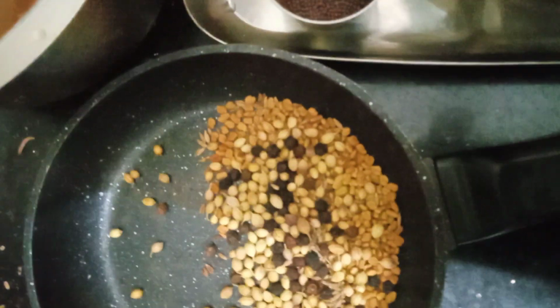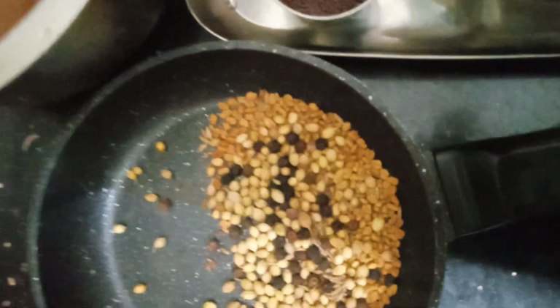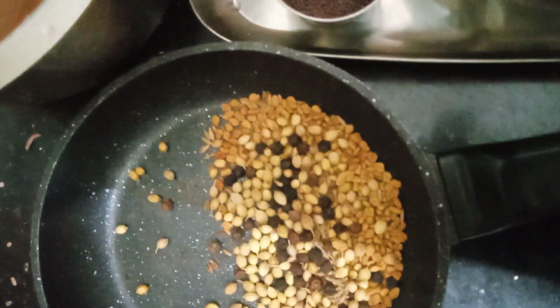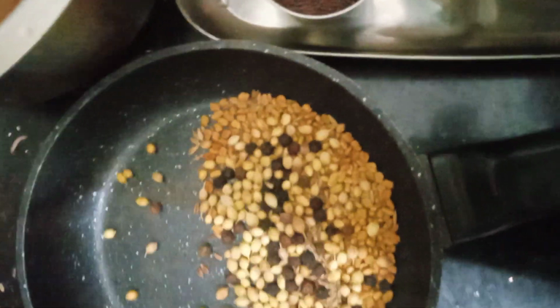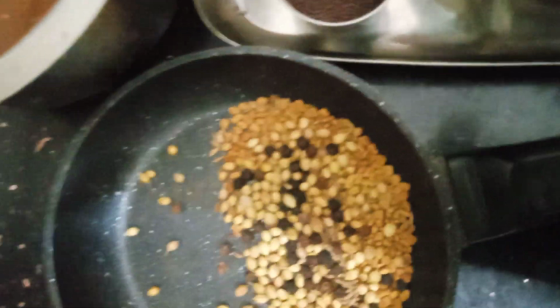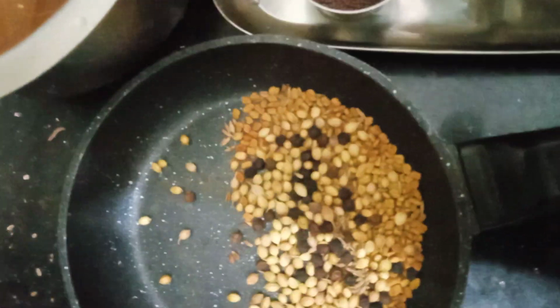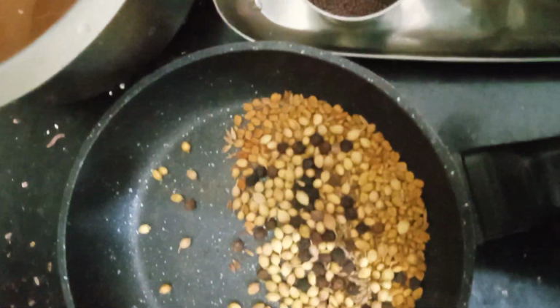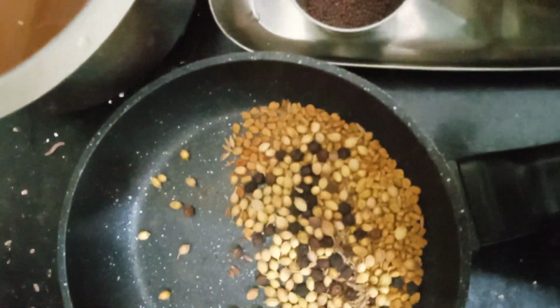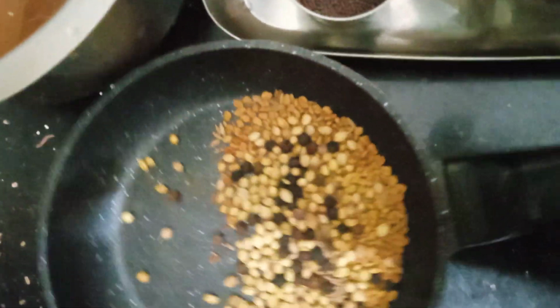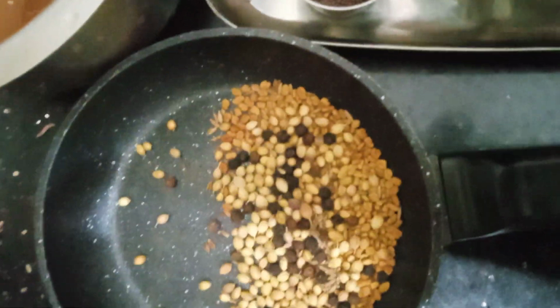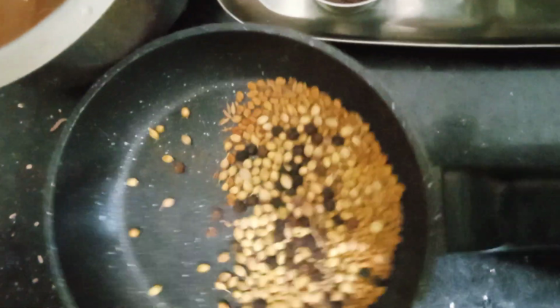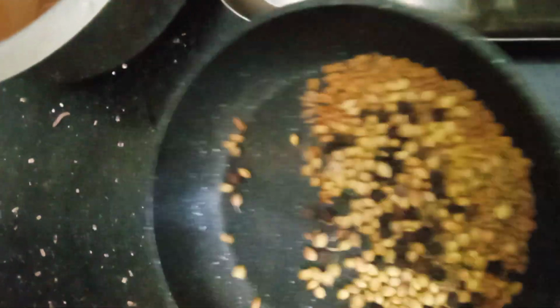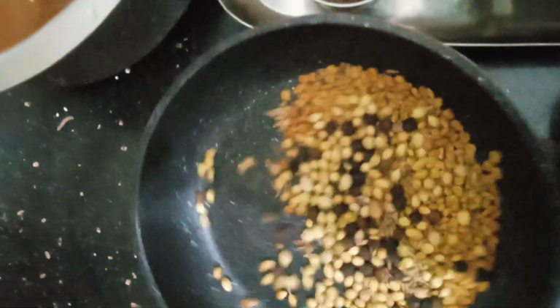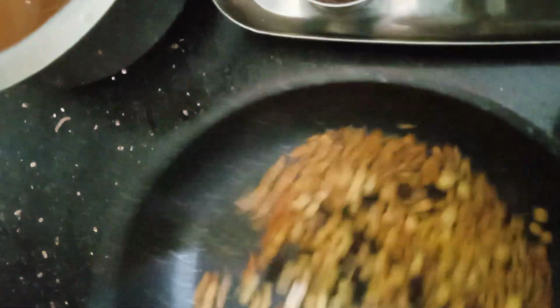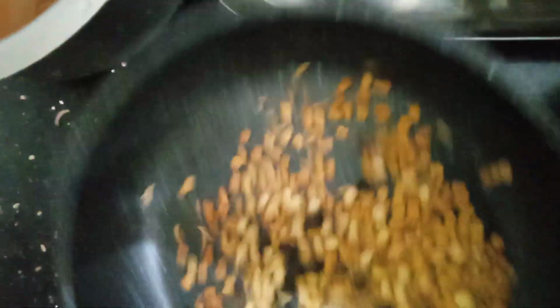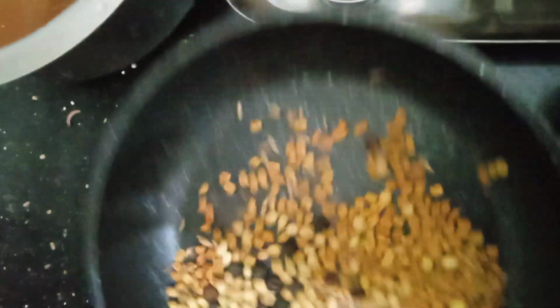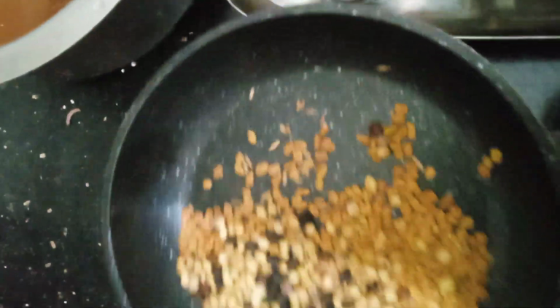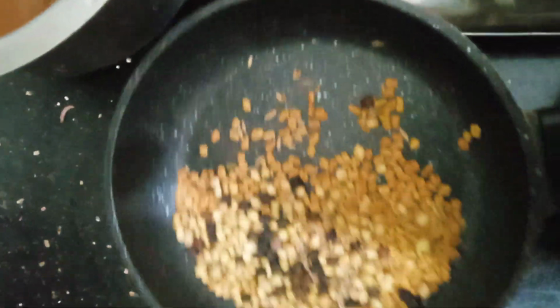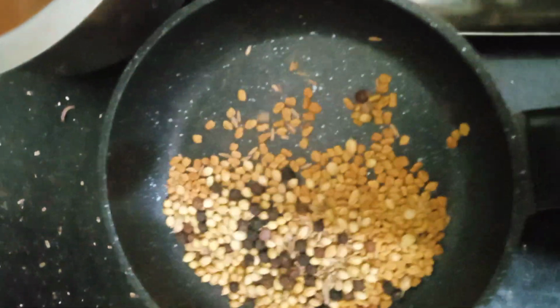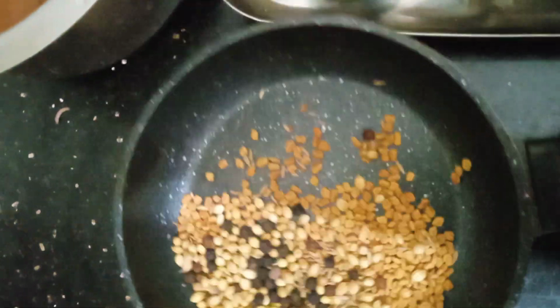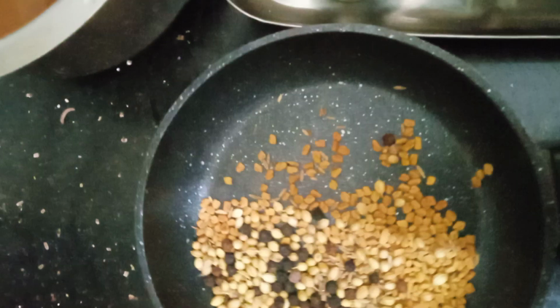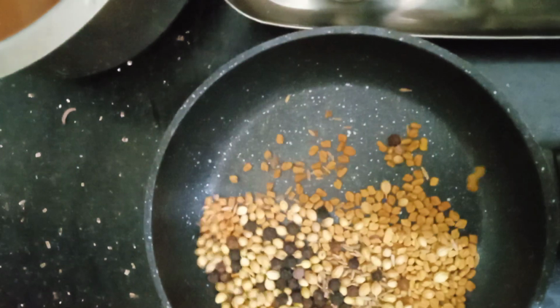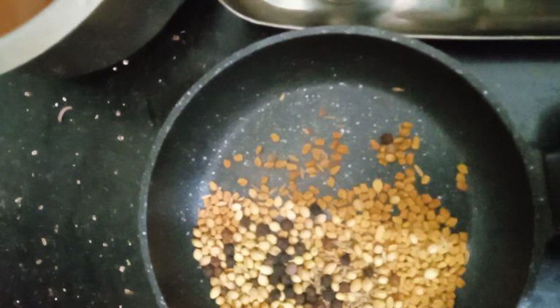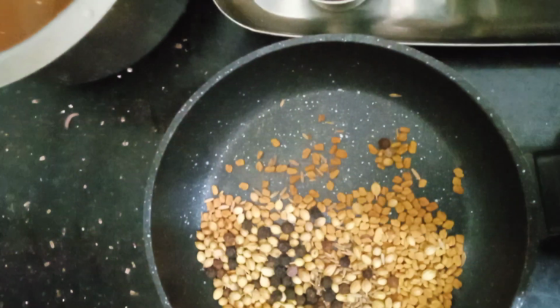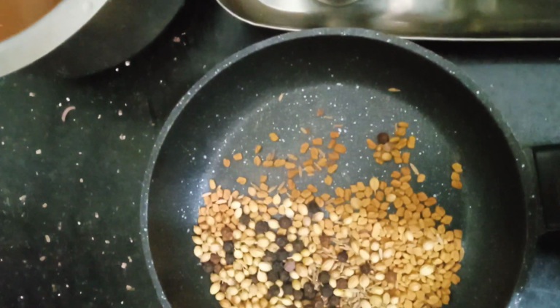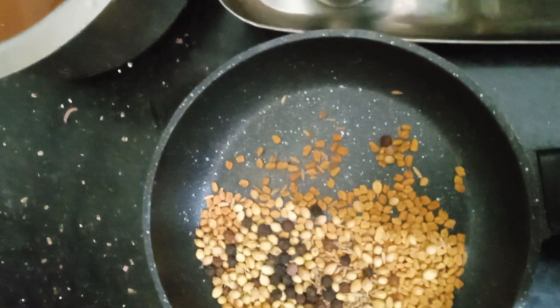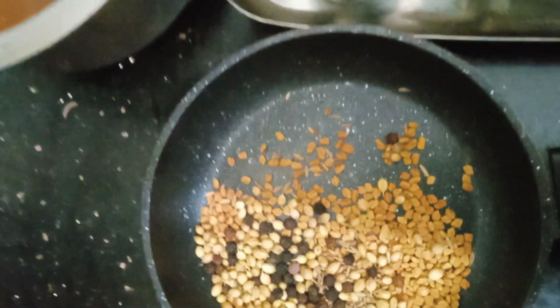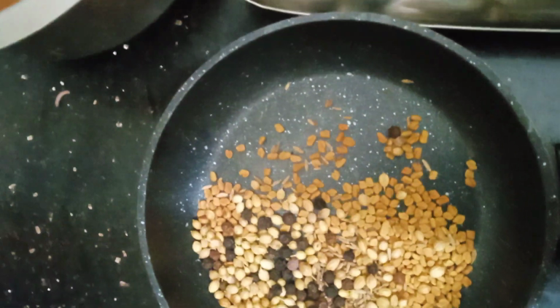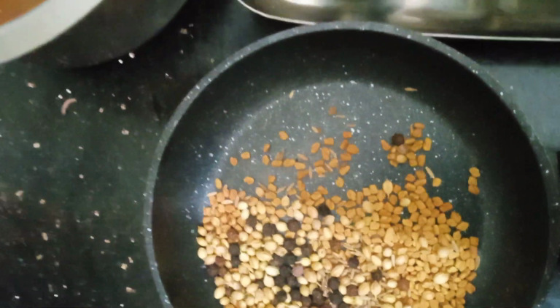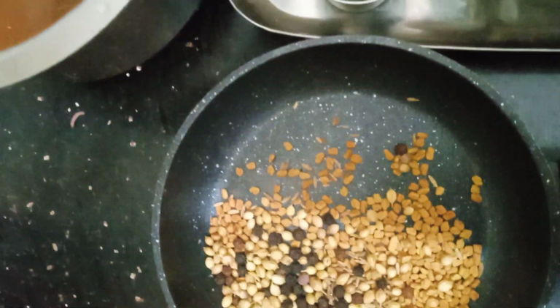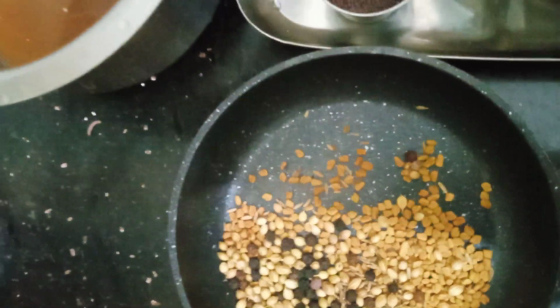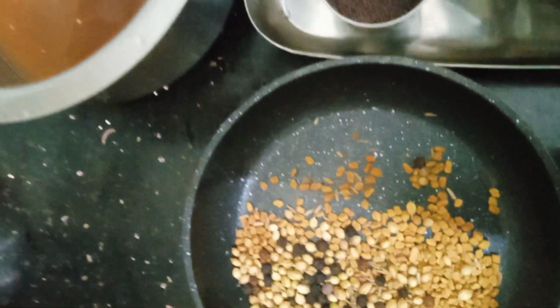1 spoon of water. Get it all together, cook and mix it. Let's turn it over.